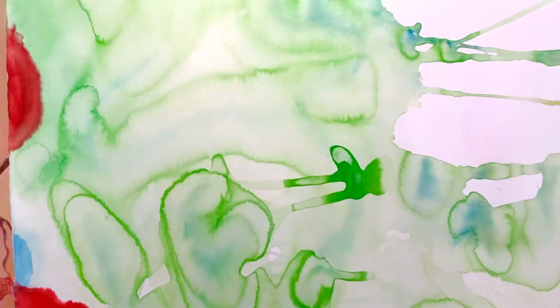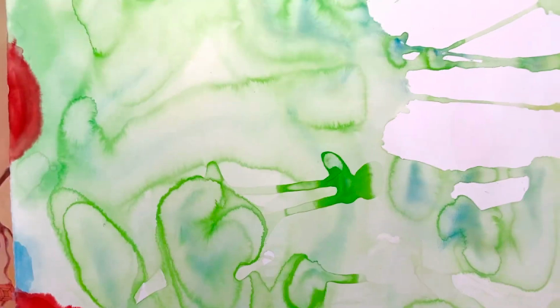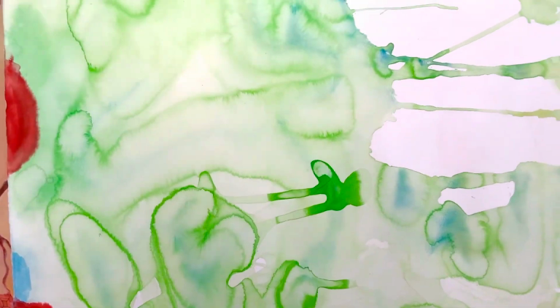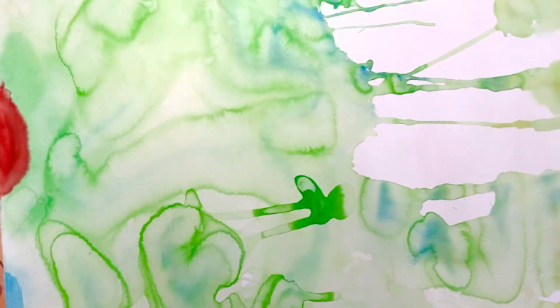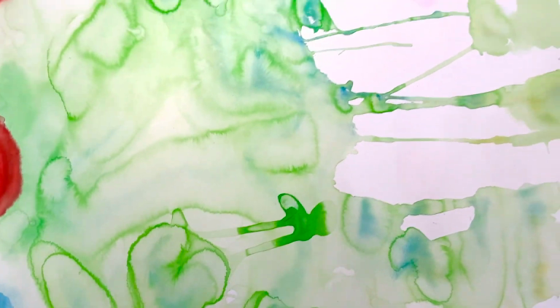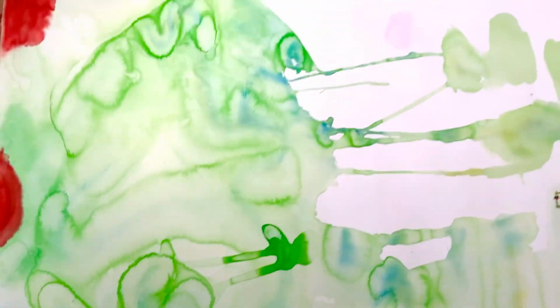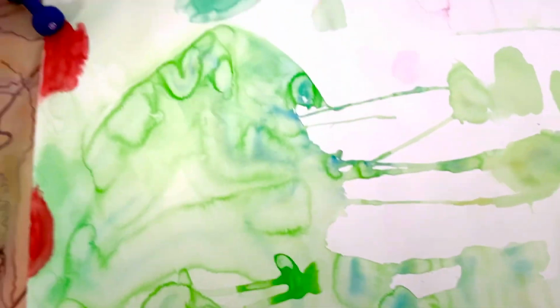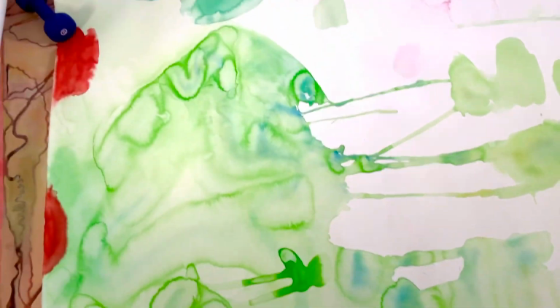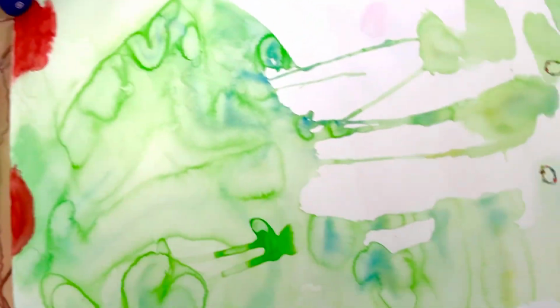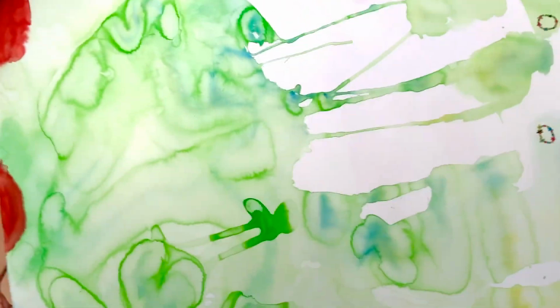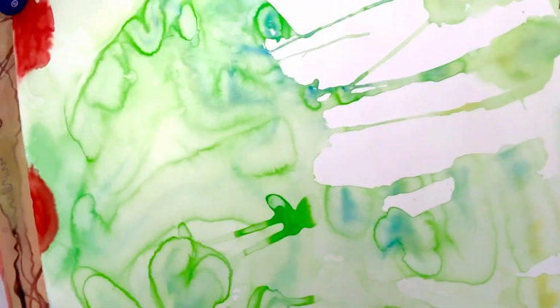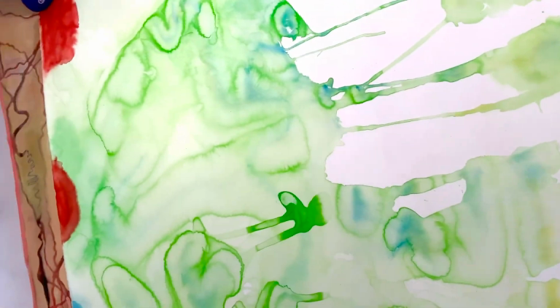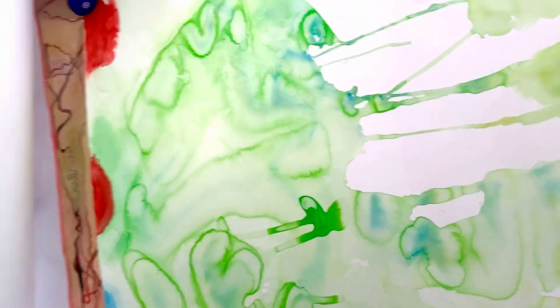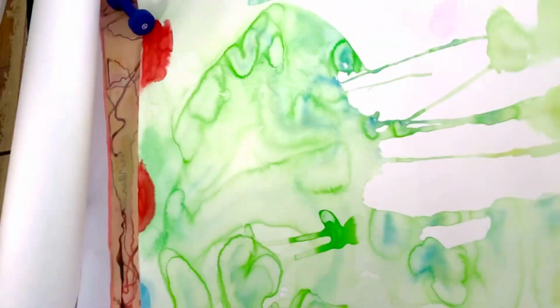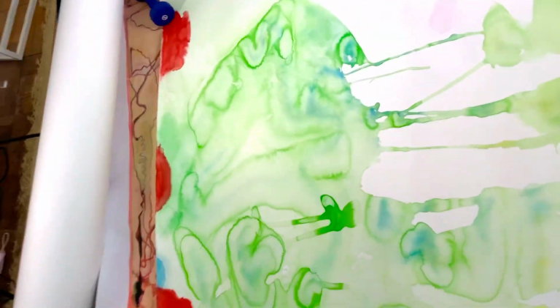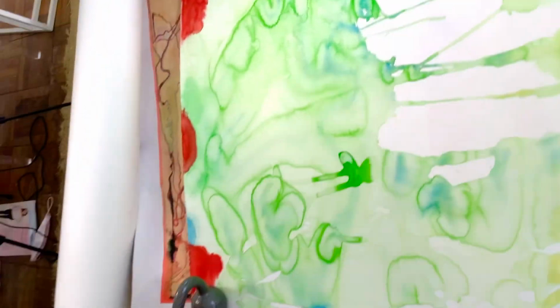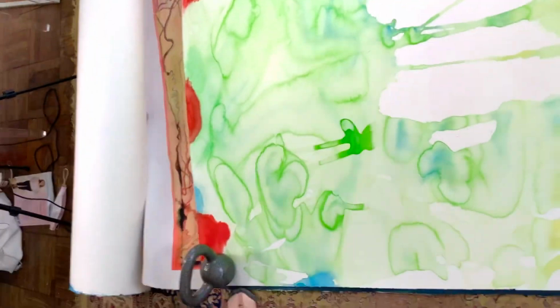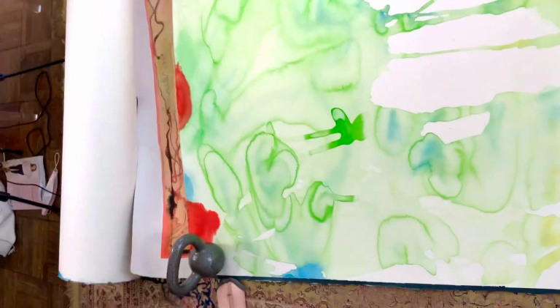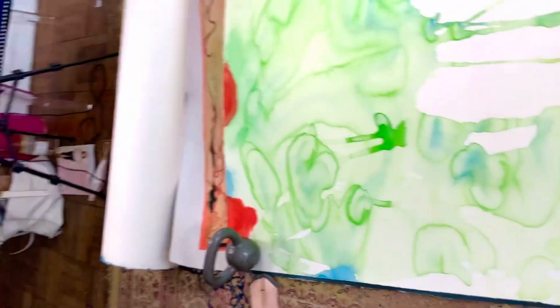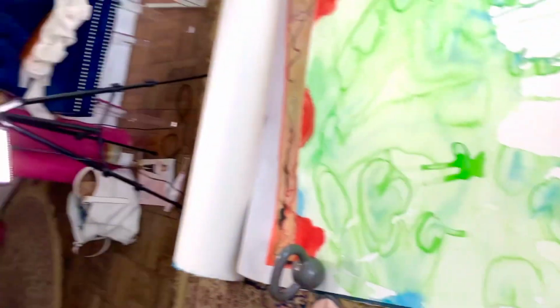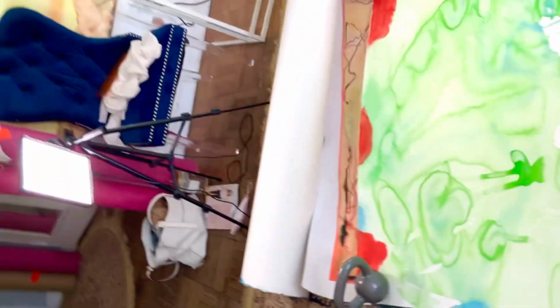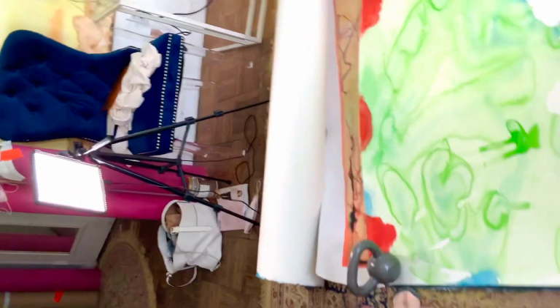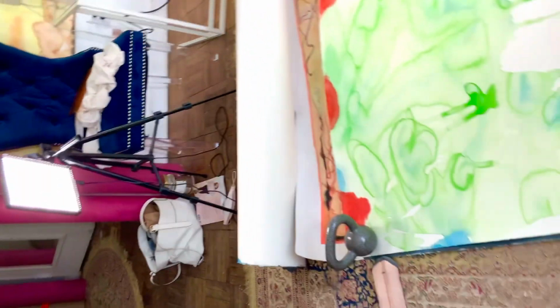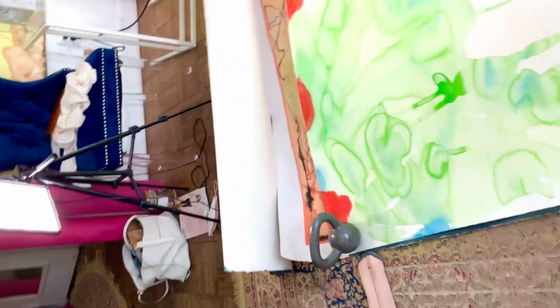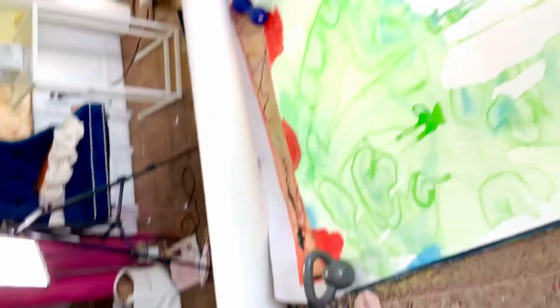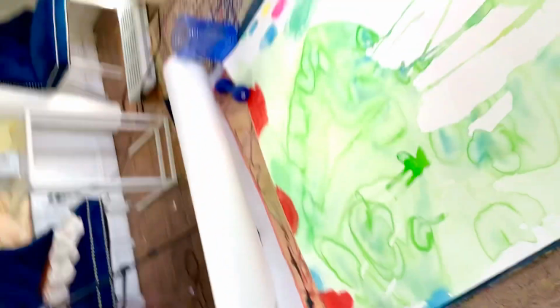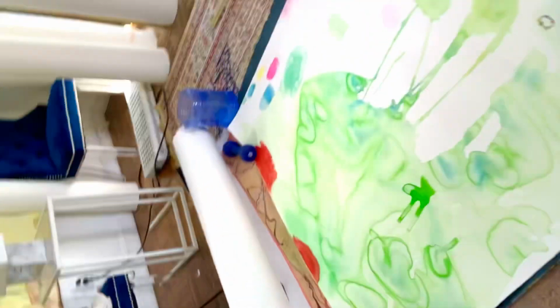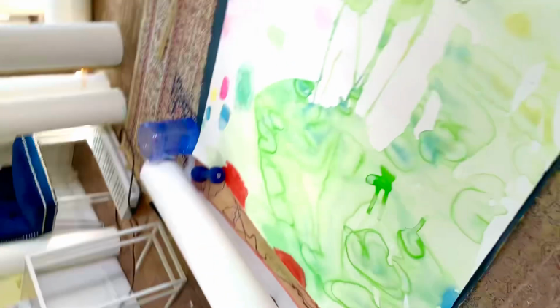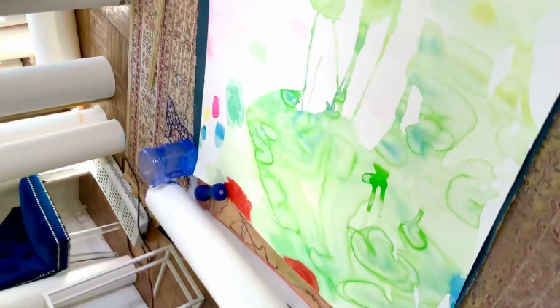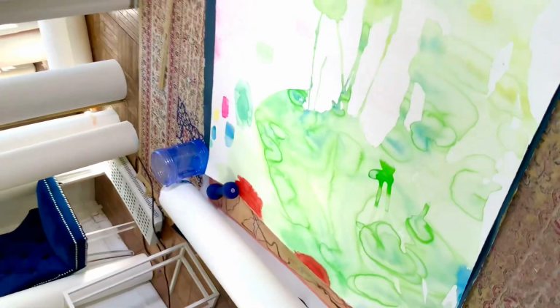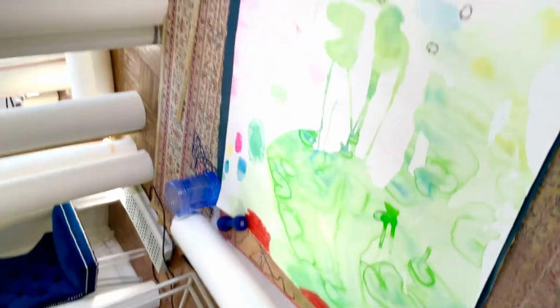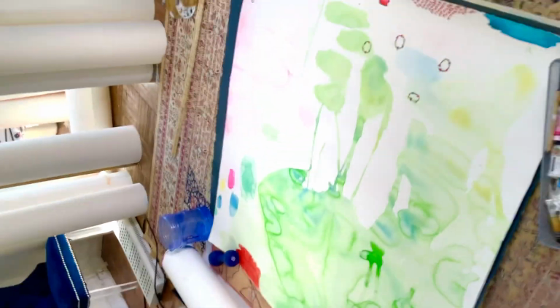This is one of my paintings. It's very big. Try to see it from far away.